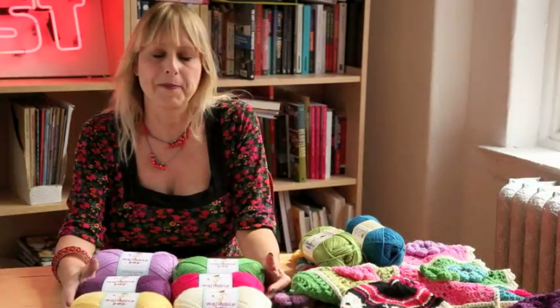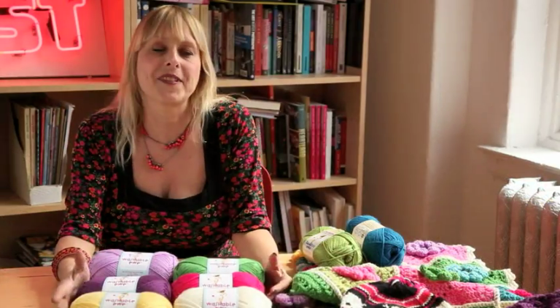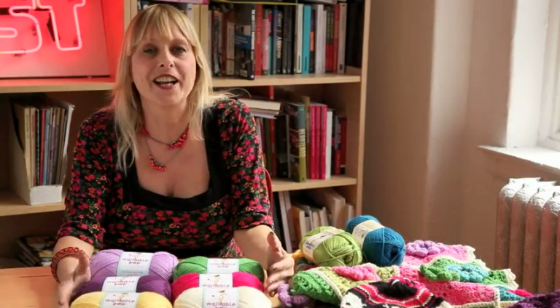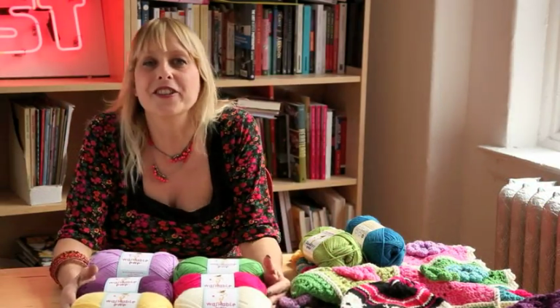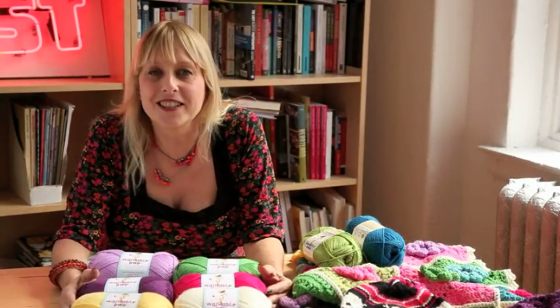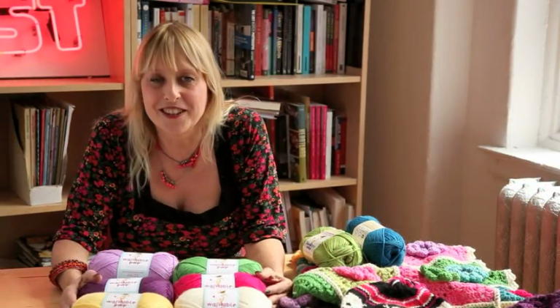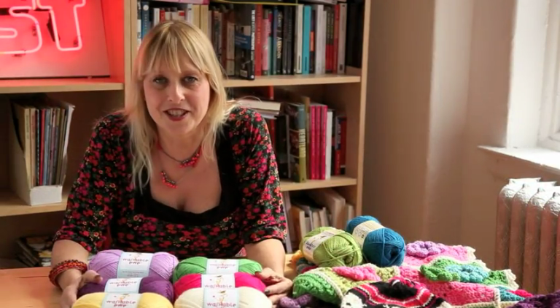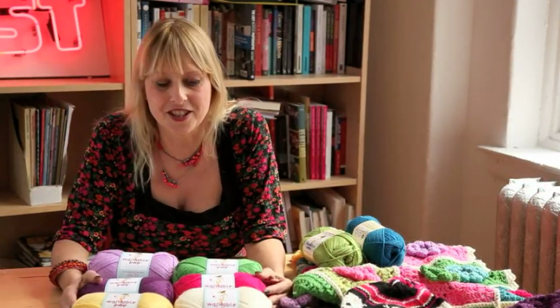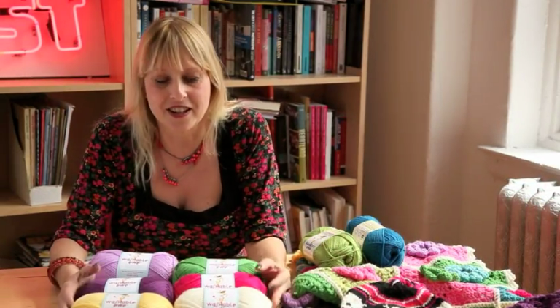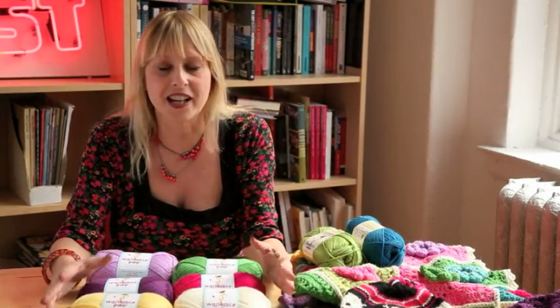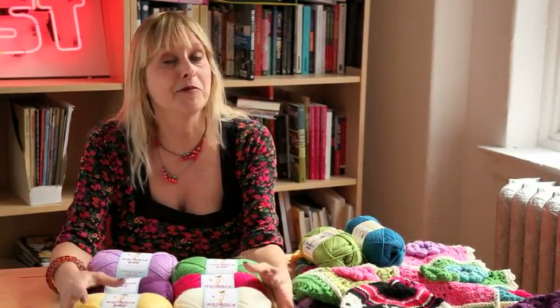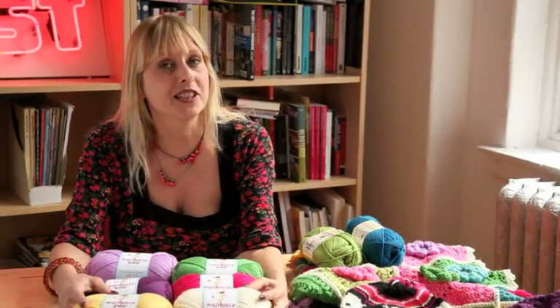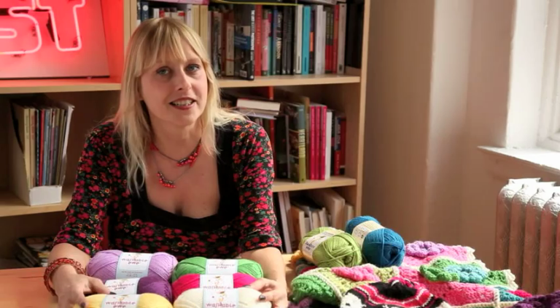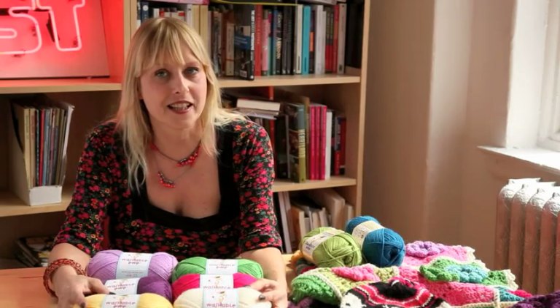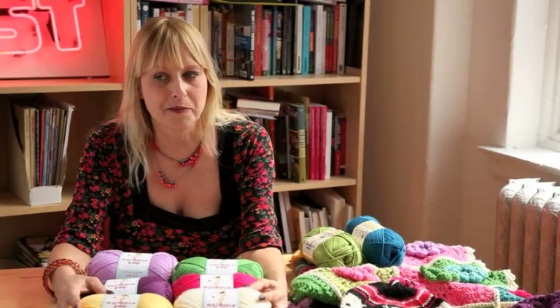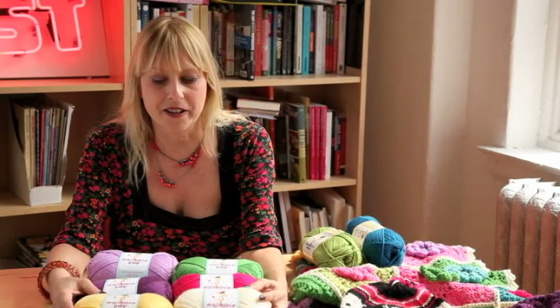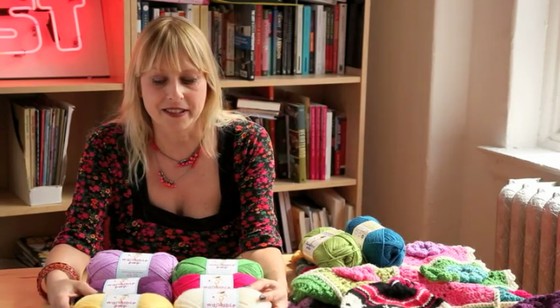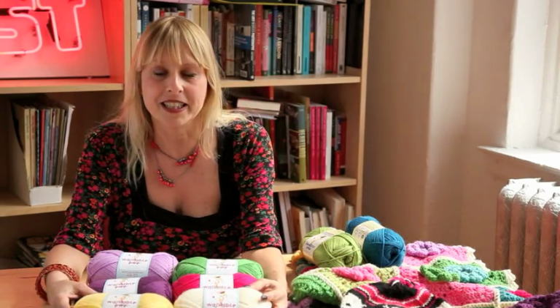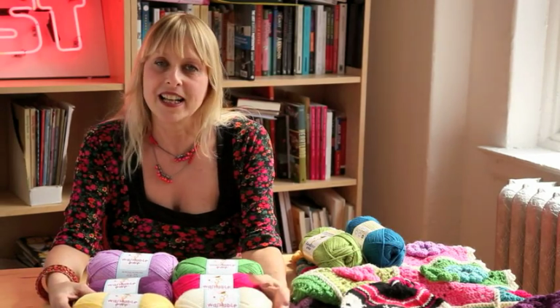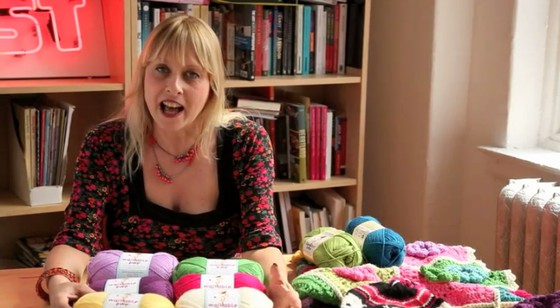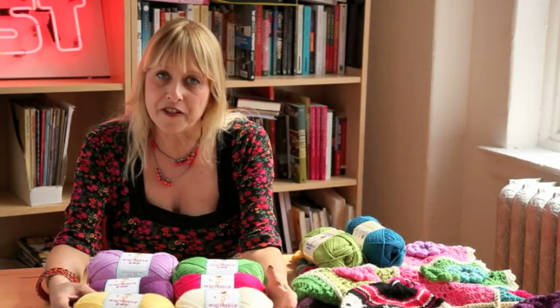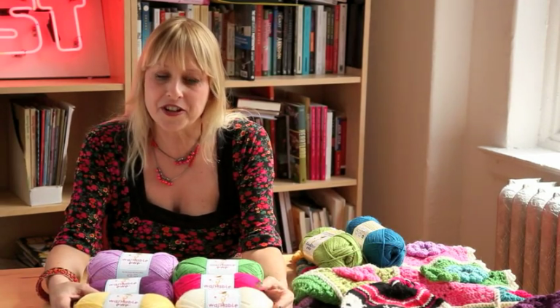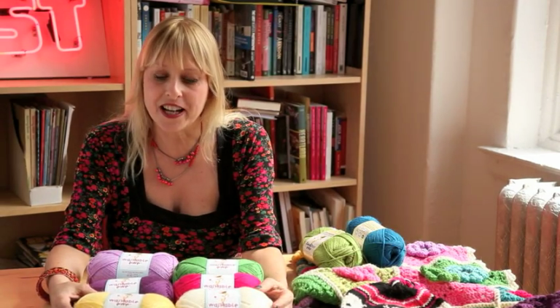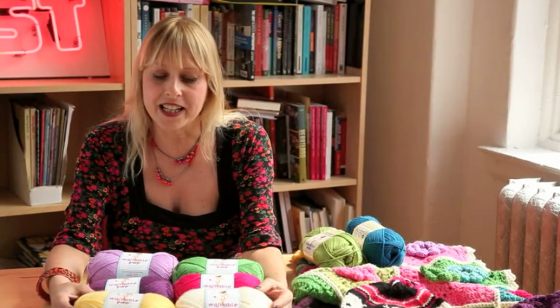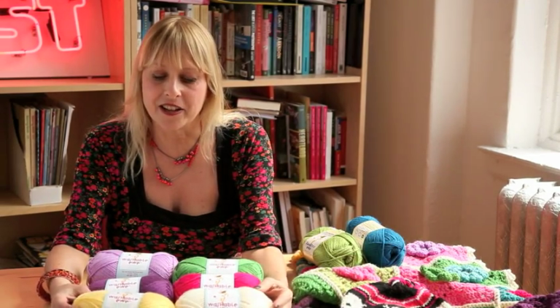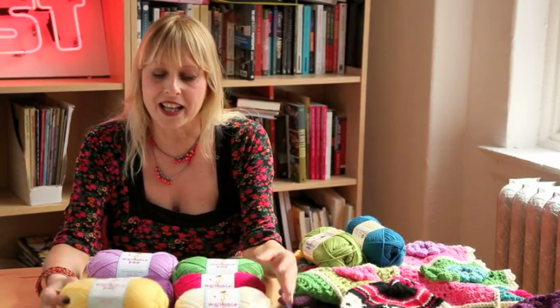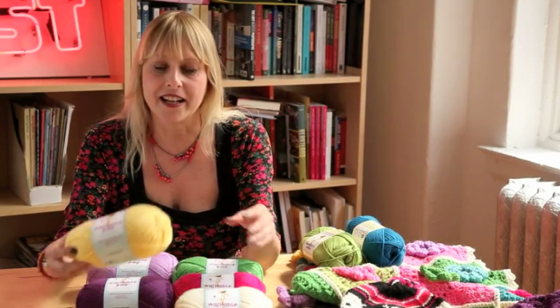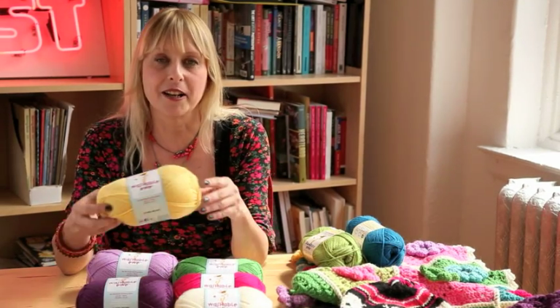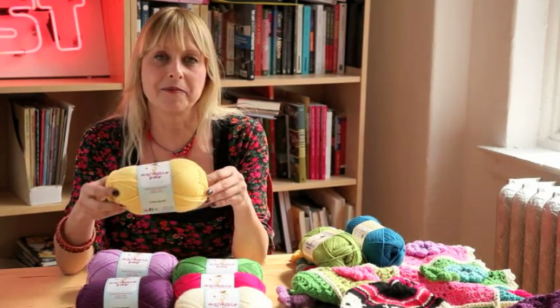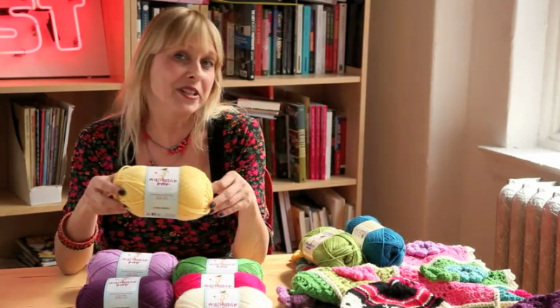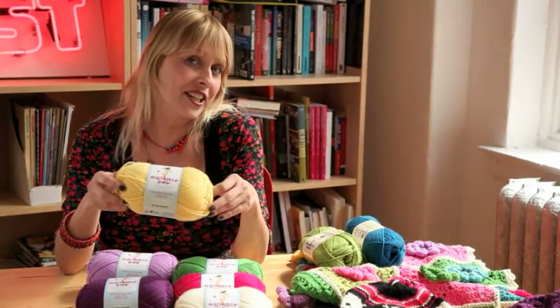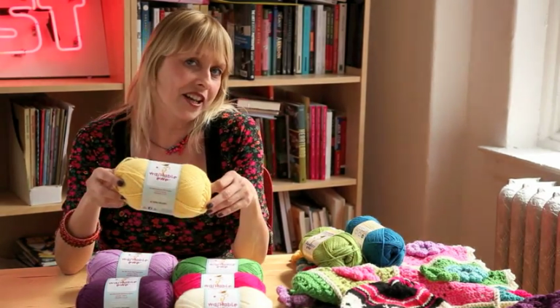I know you're going to love this yarn. I'm really excited about it. Have fun trying it out and knit on.